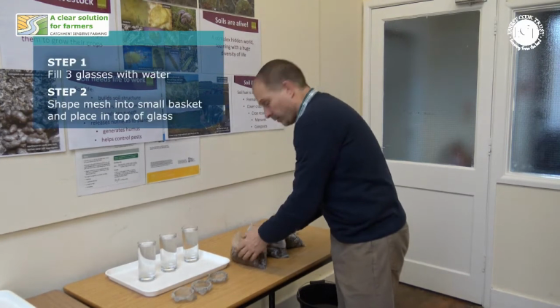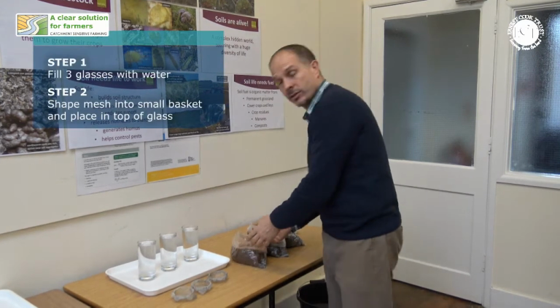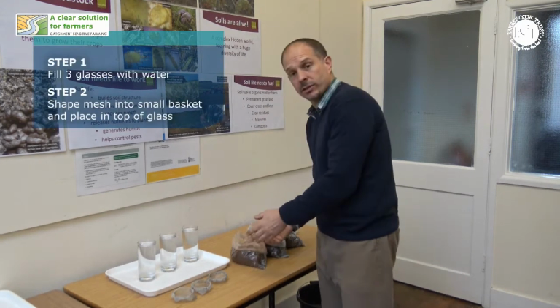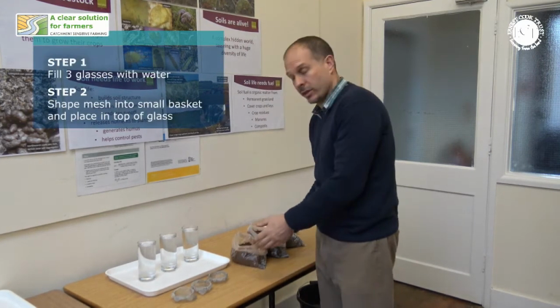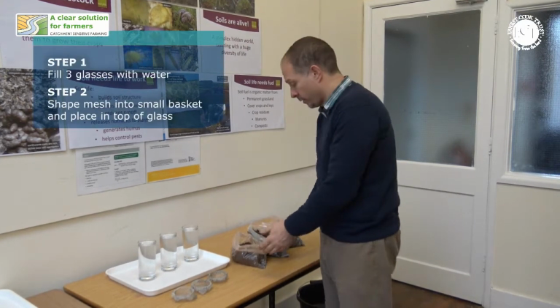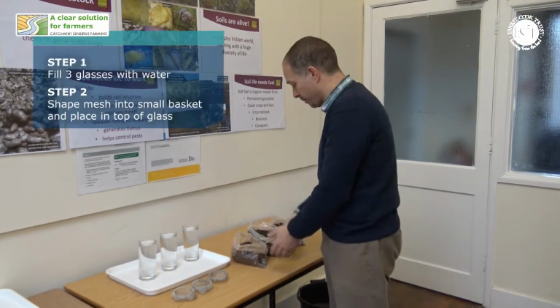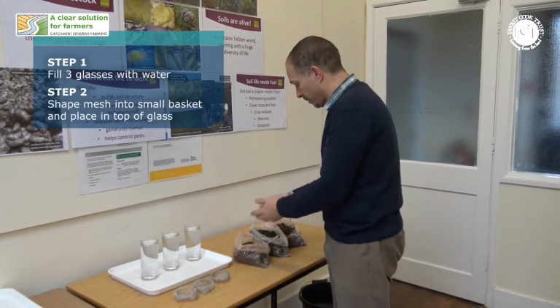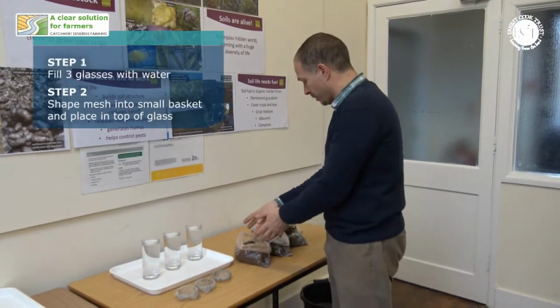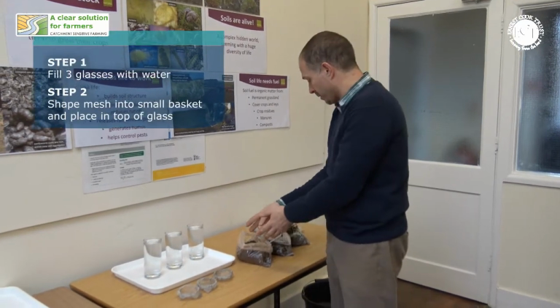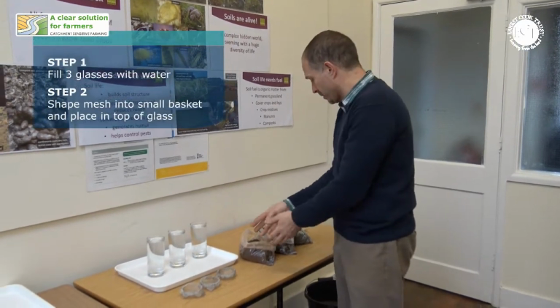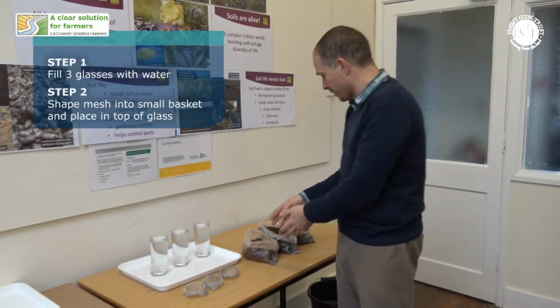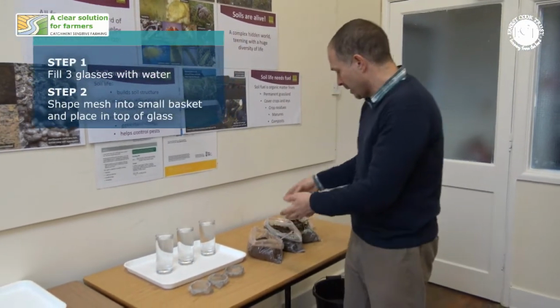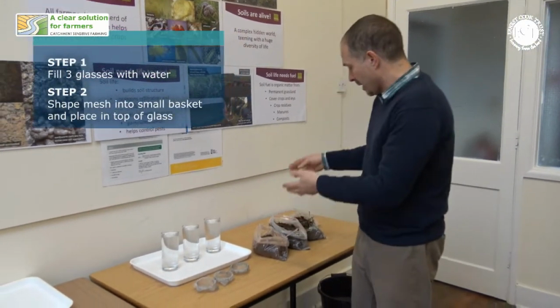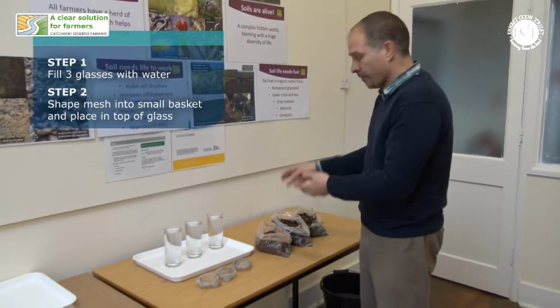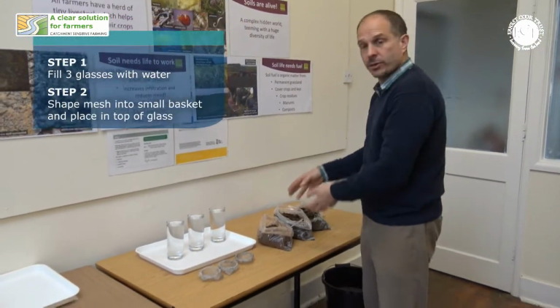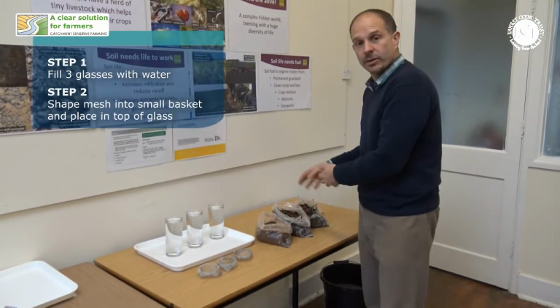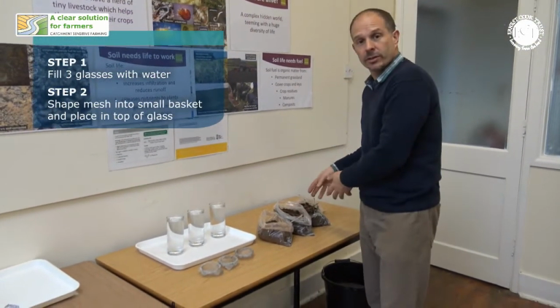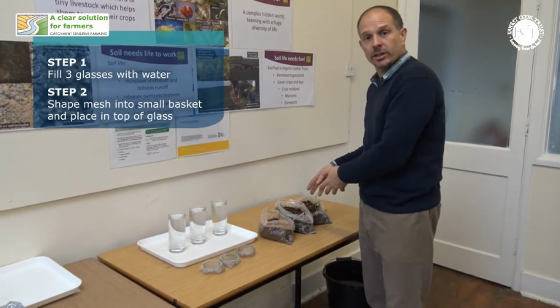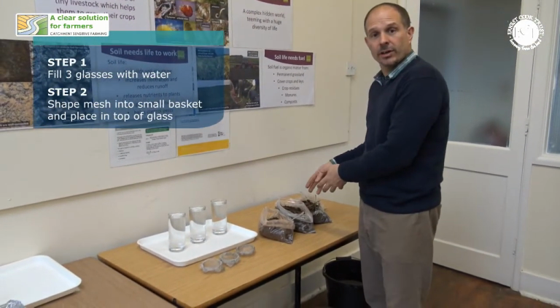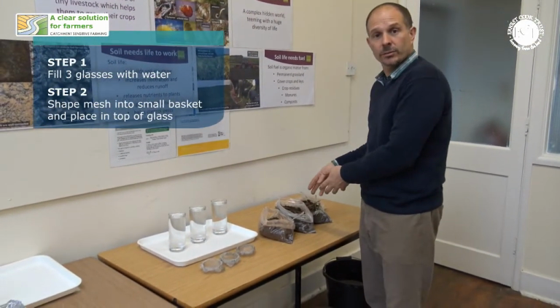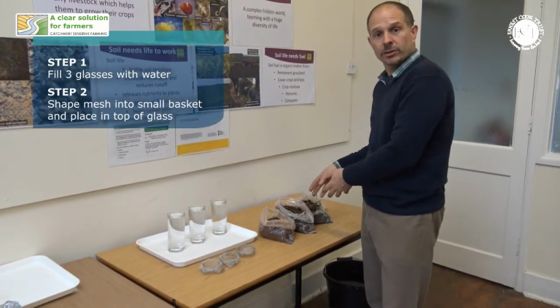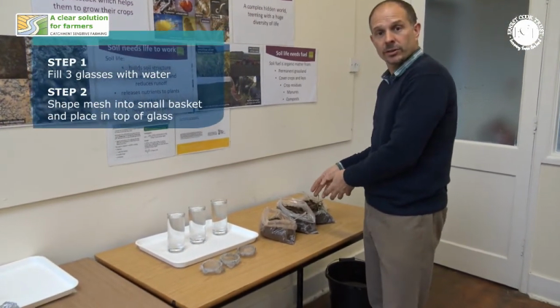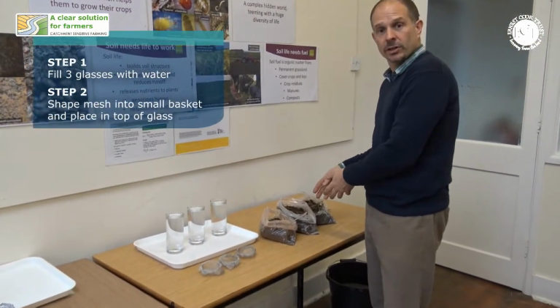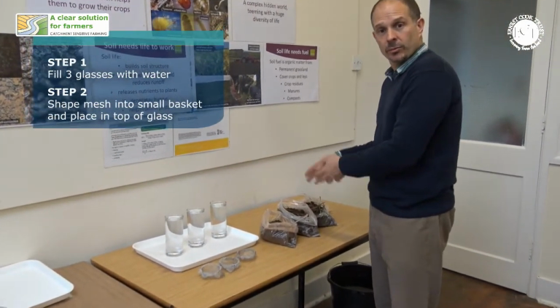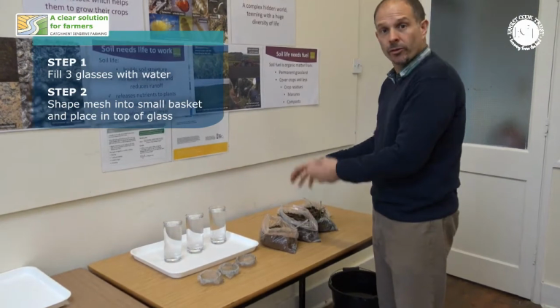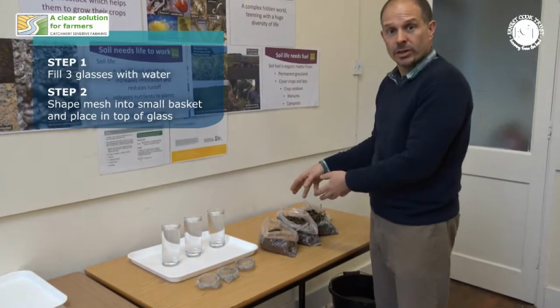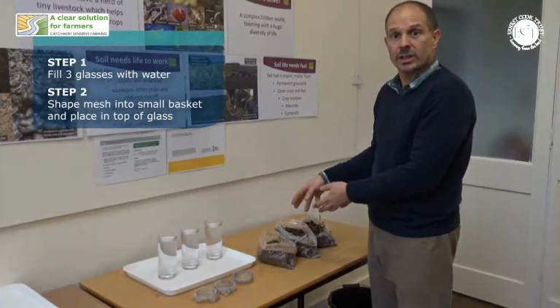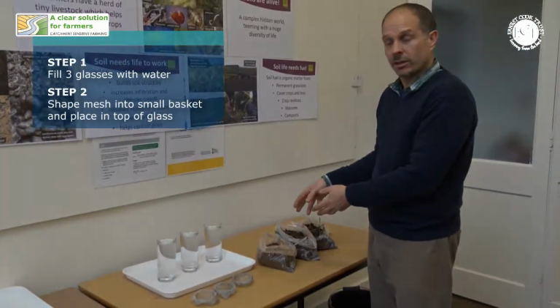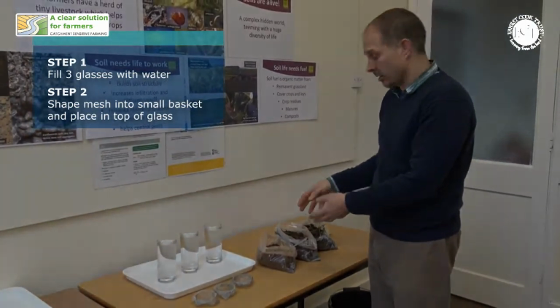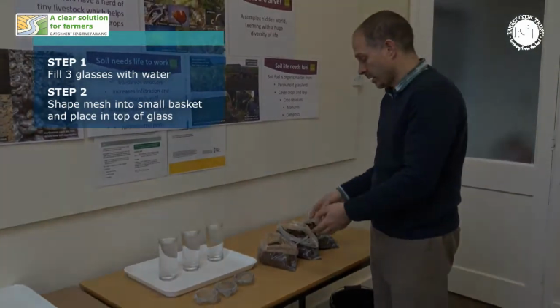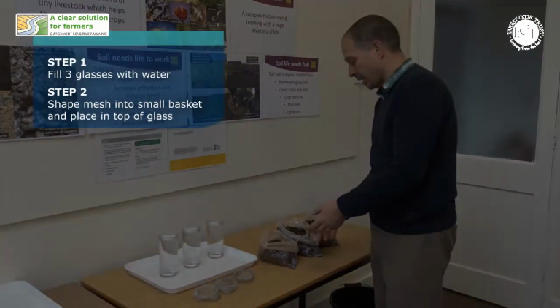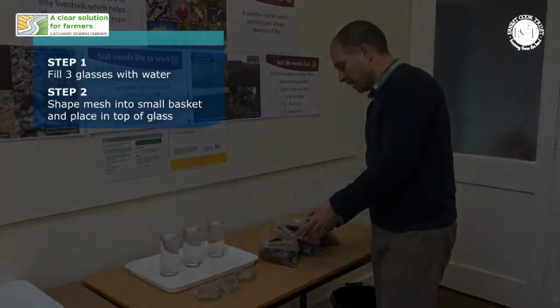I've got soils here from a permanent grassland and from two different kinds of arable soils, one of which has had a grass ley in it.